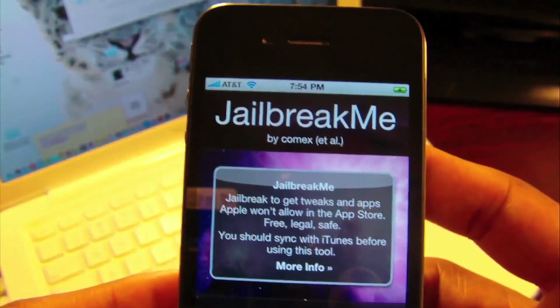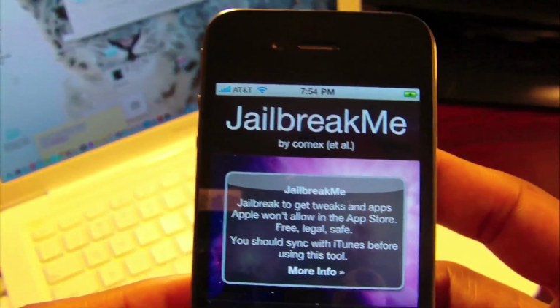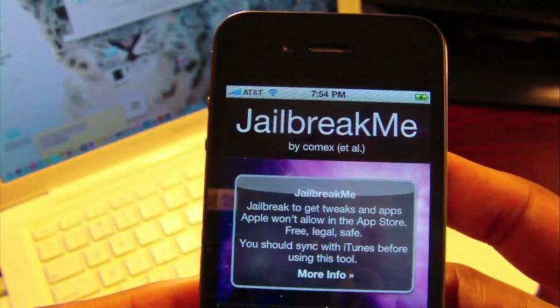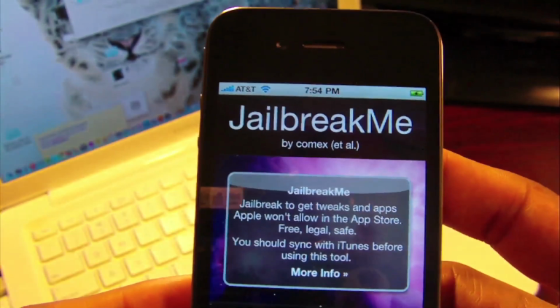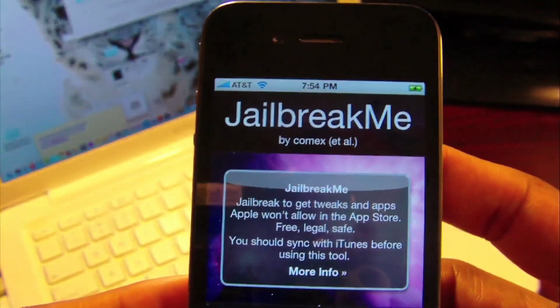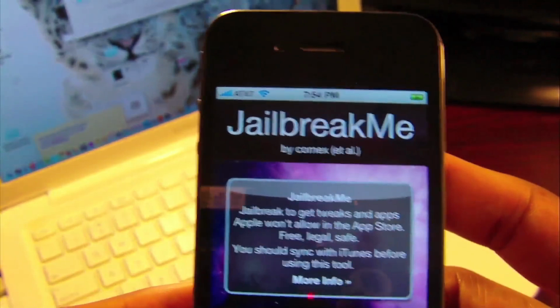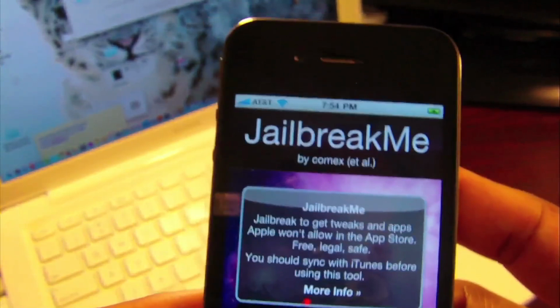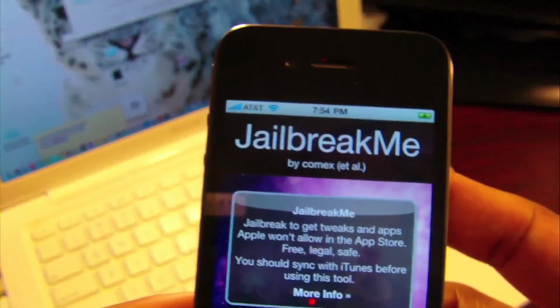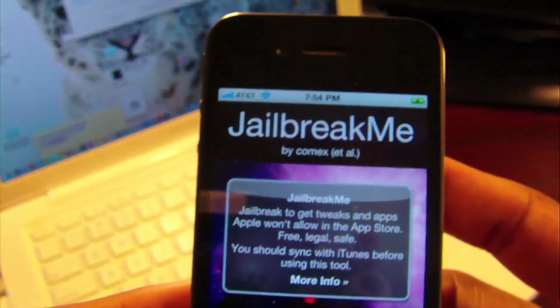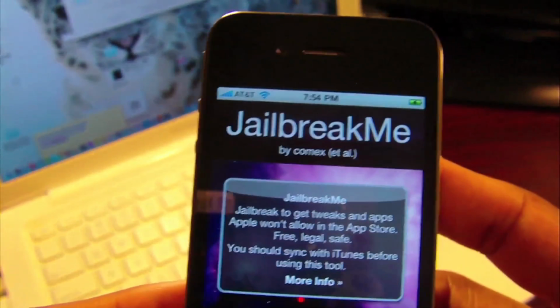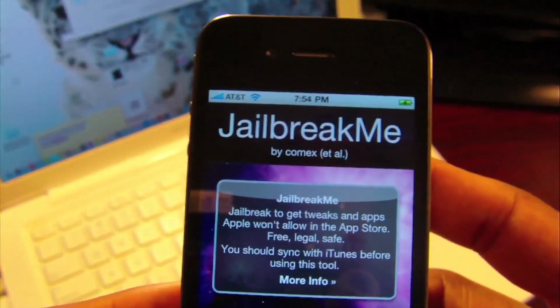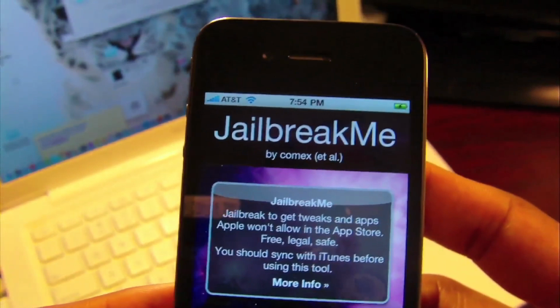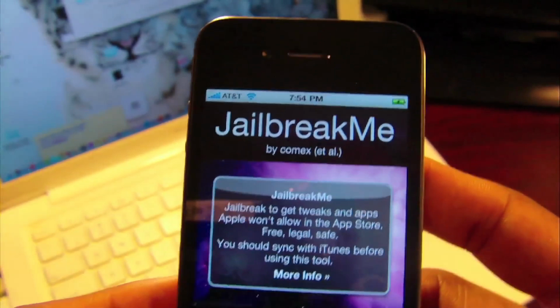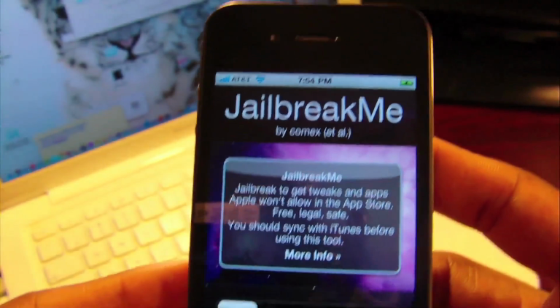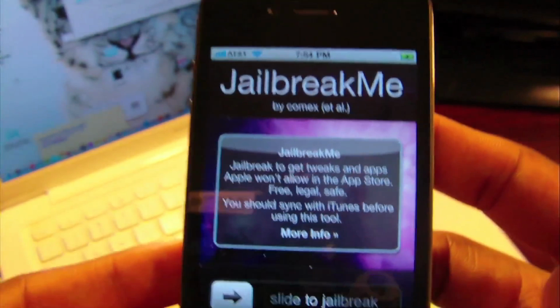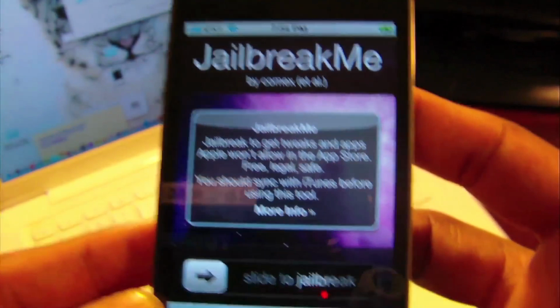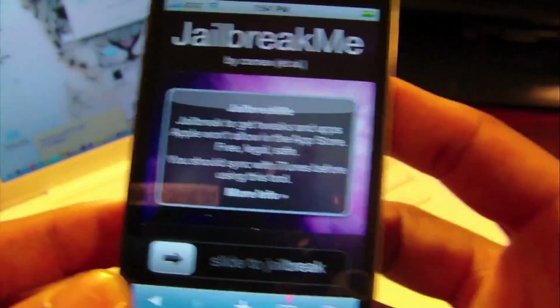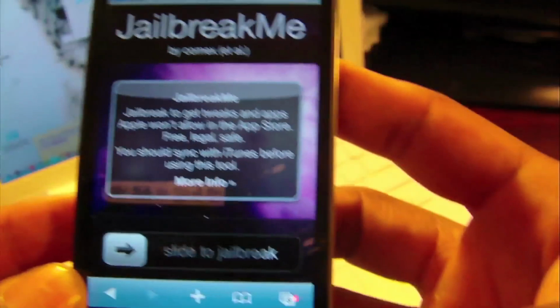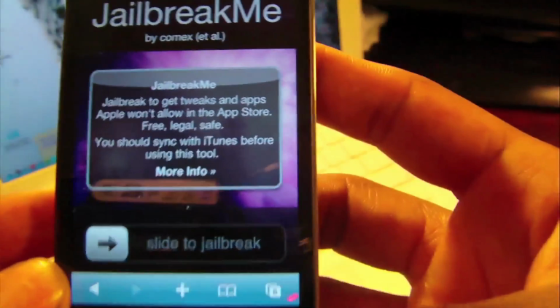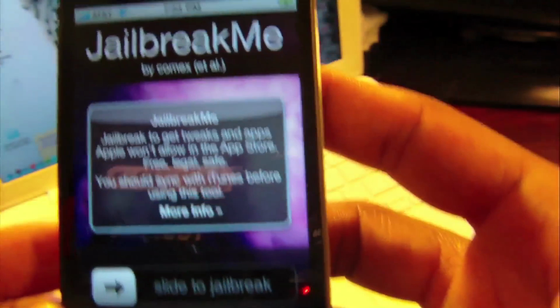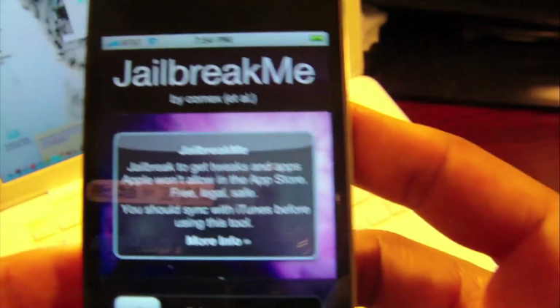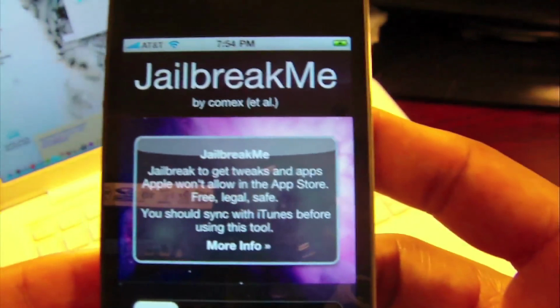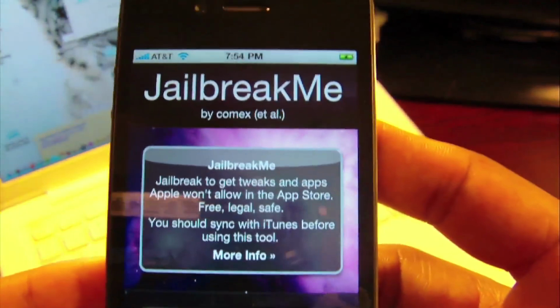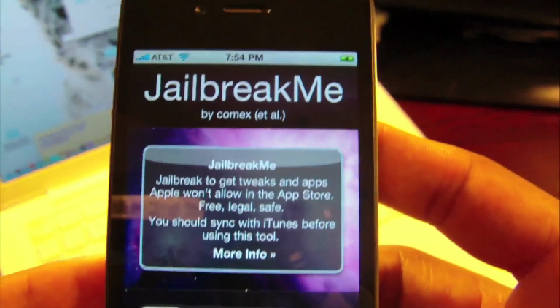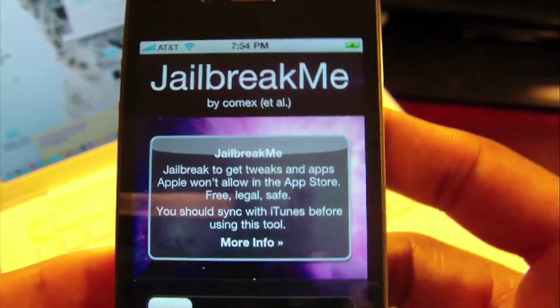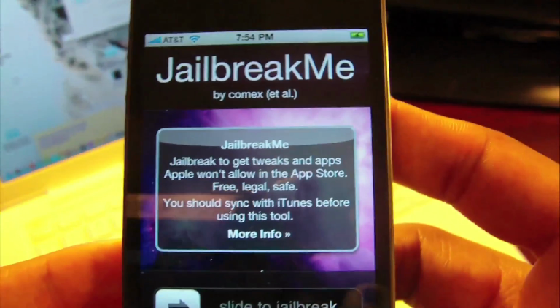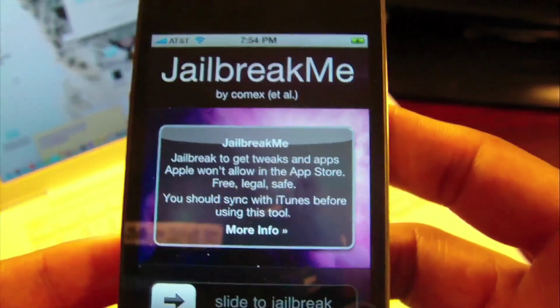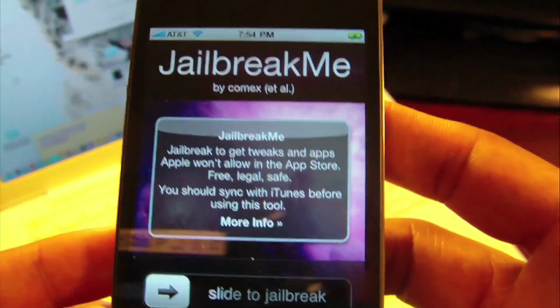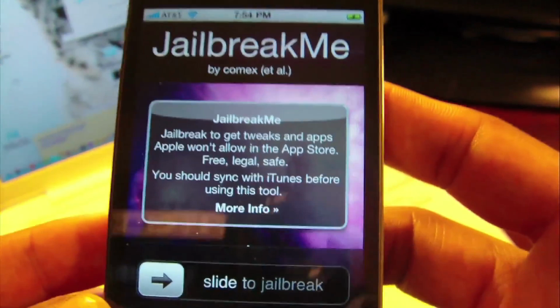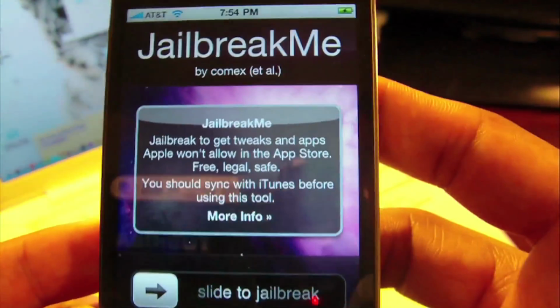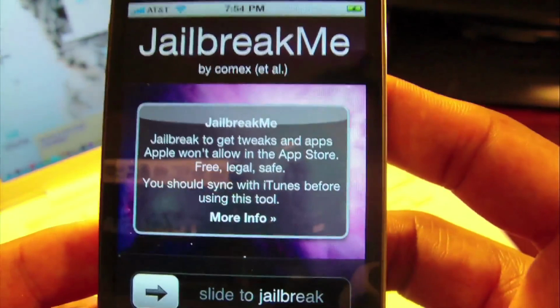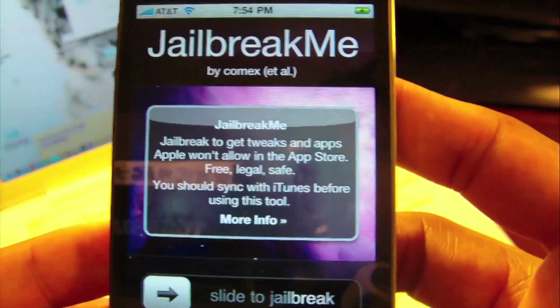It does support a lot of devices. I'm going to go down the list of devices real fast.